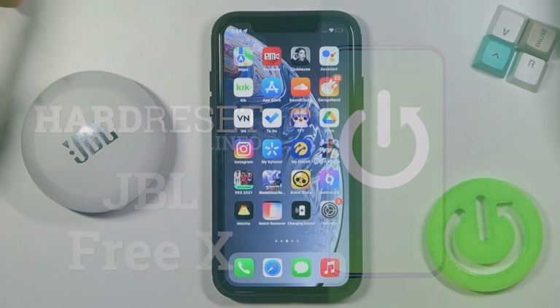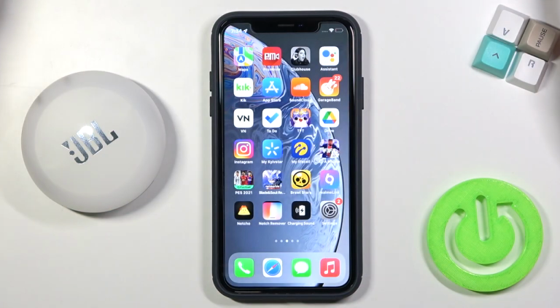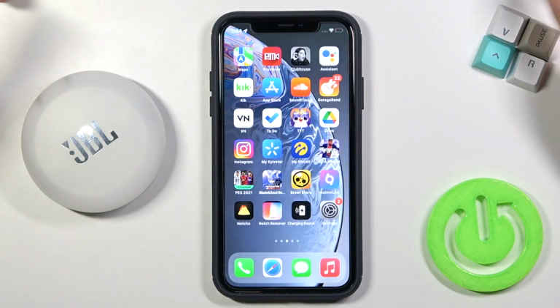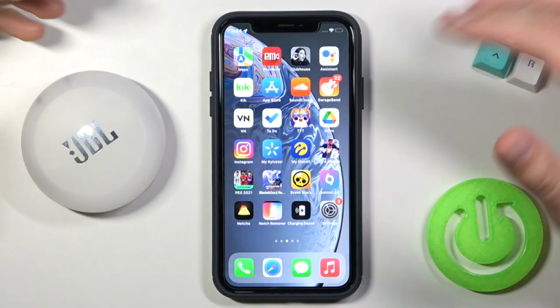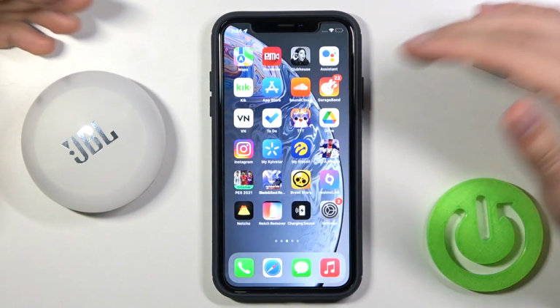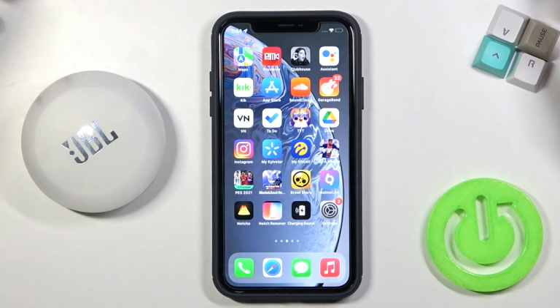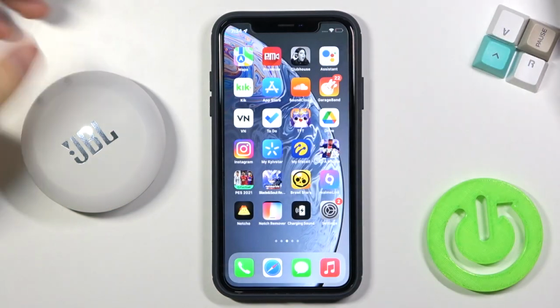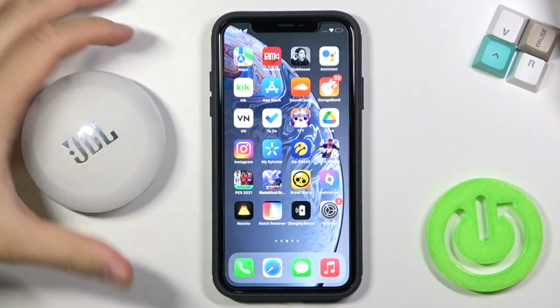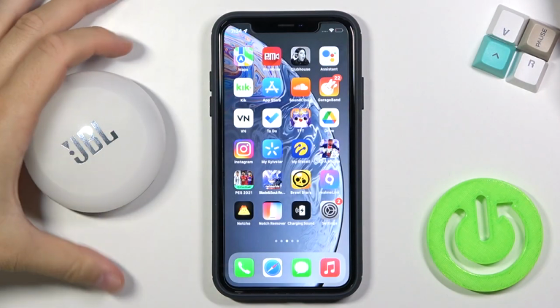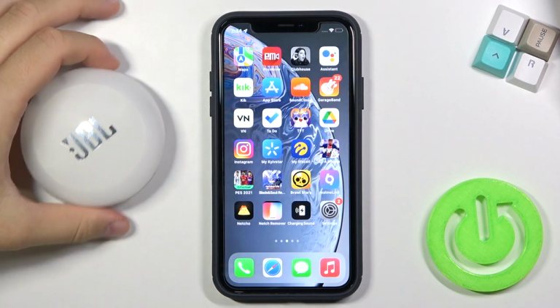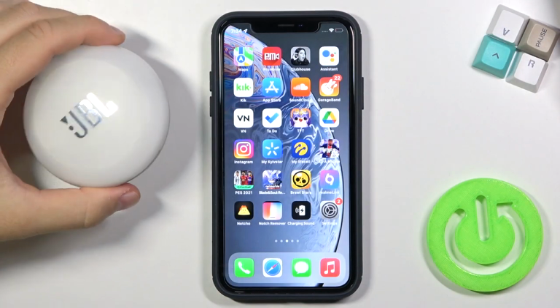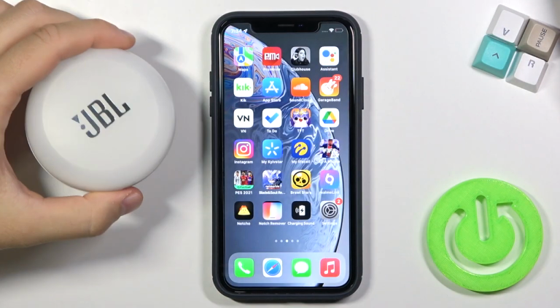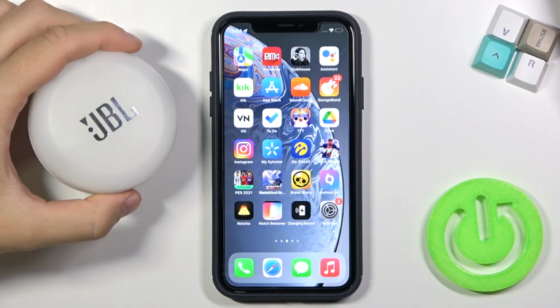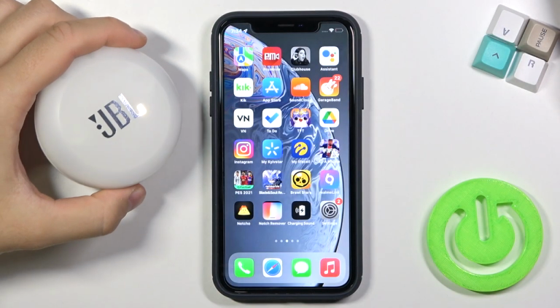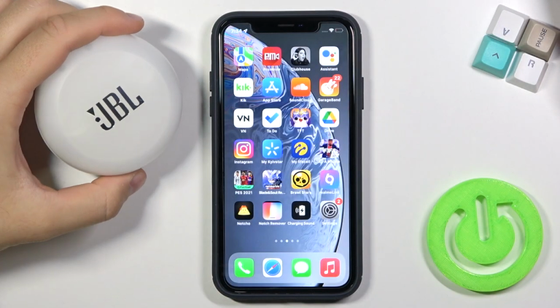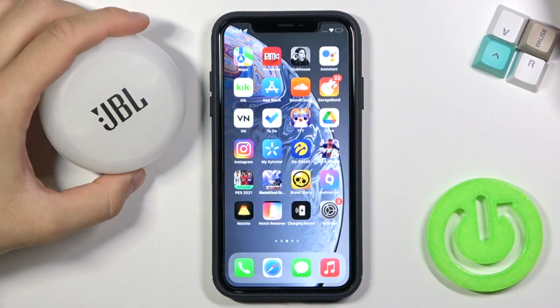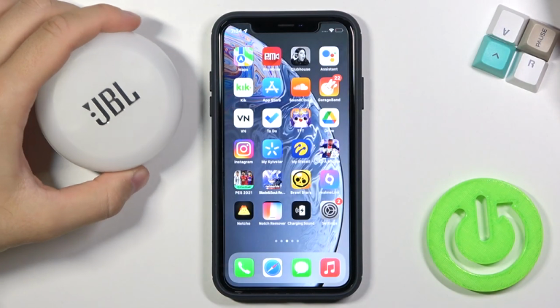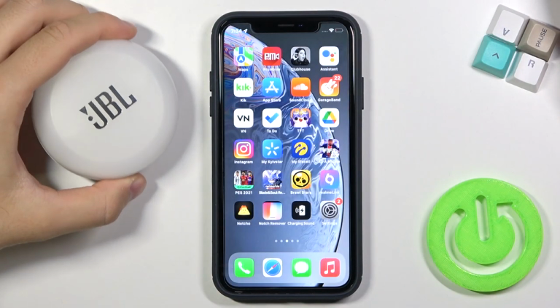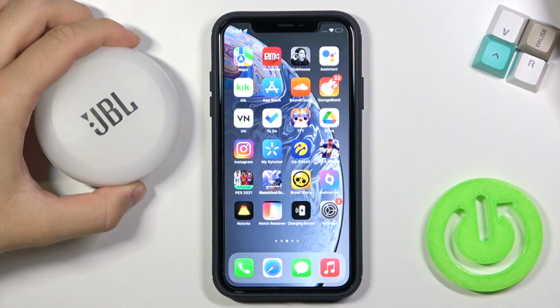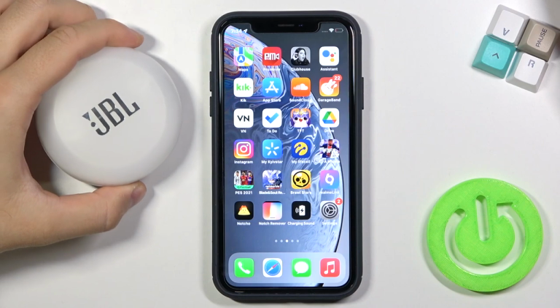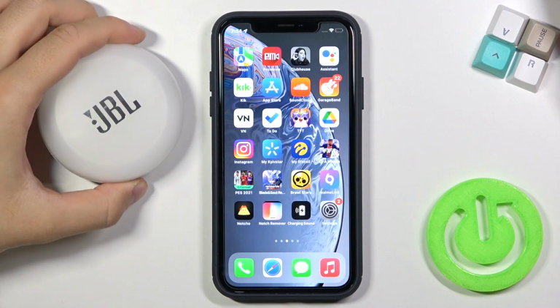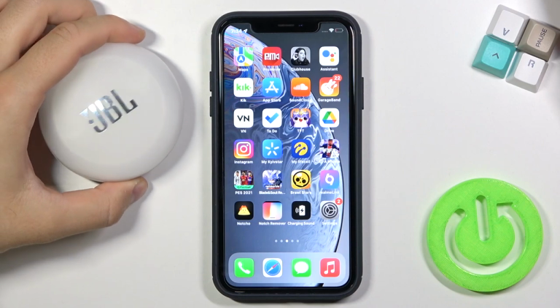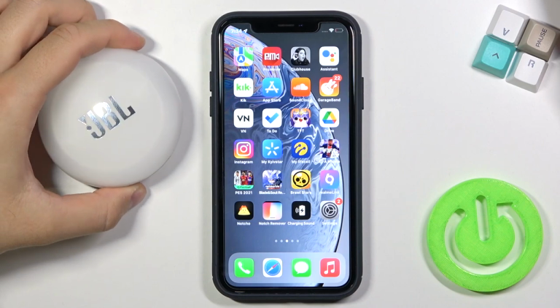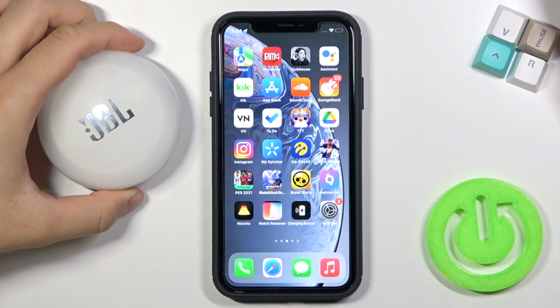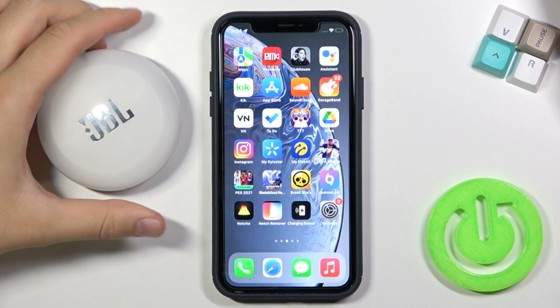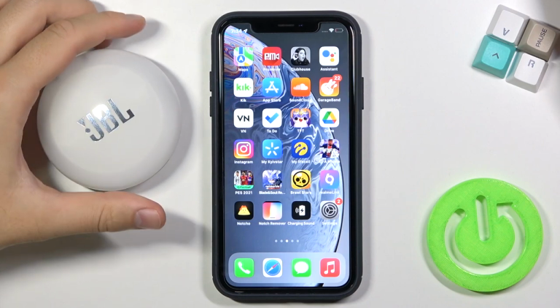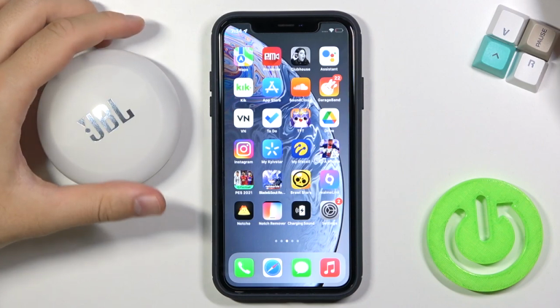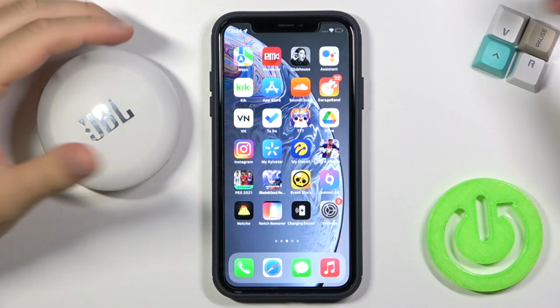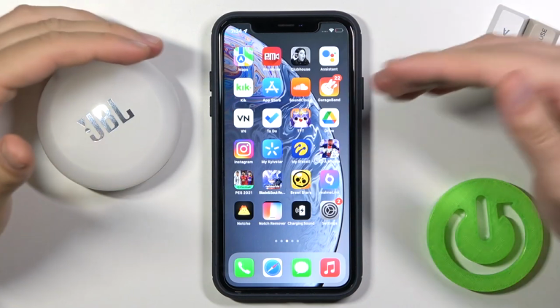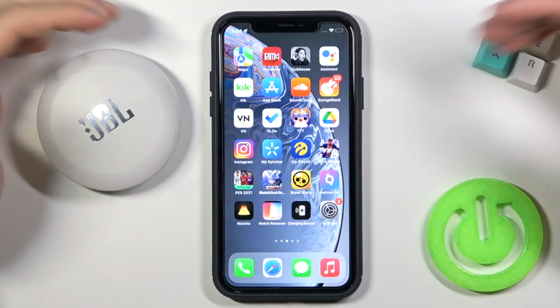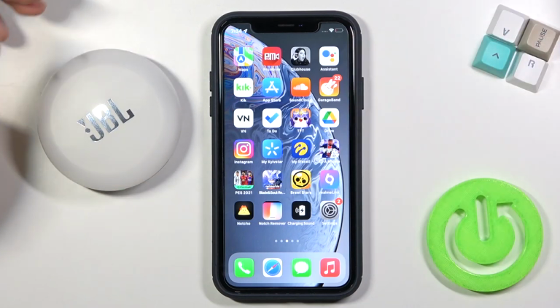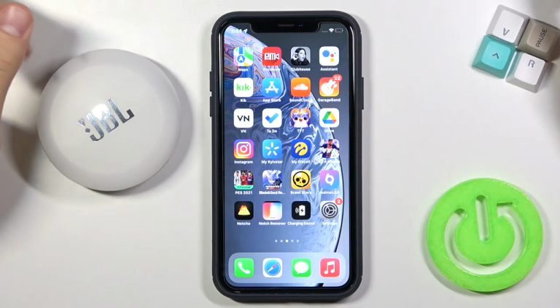Welcome. Today I am with JBL 3x Bluetooth earphones and I will show you how you can pair them with your iPhone.